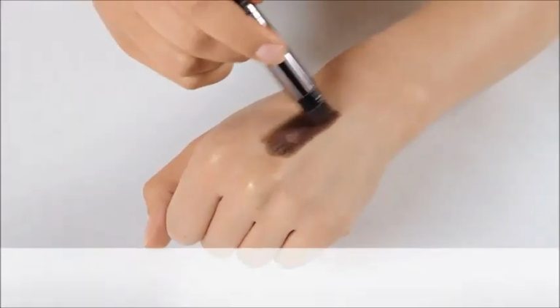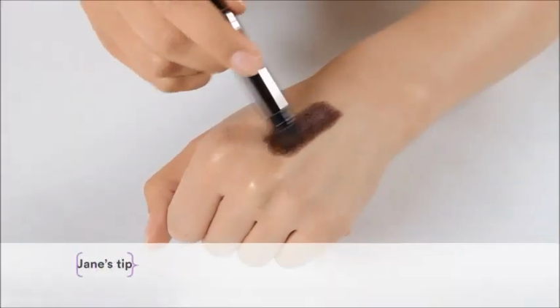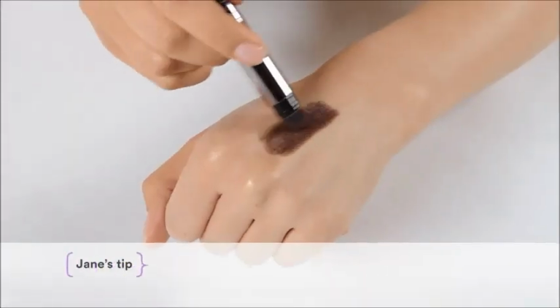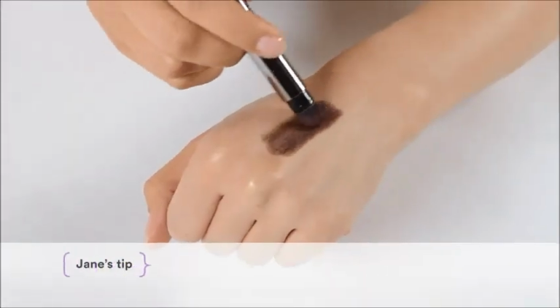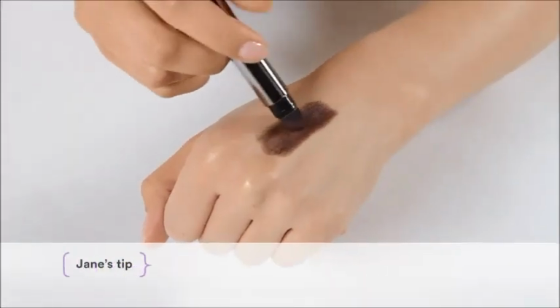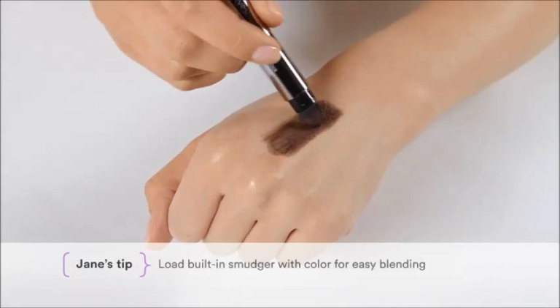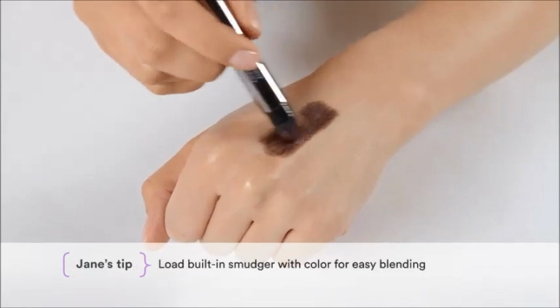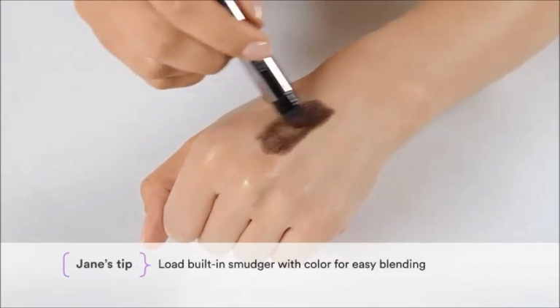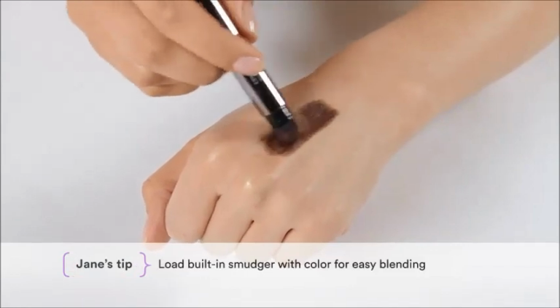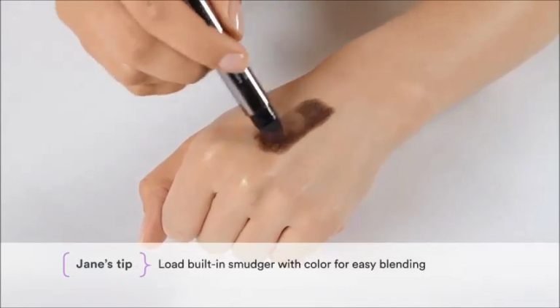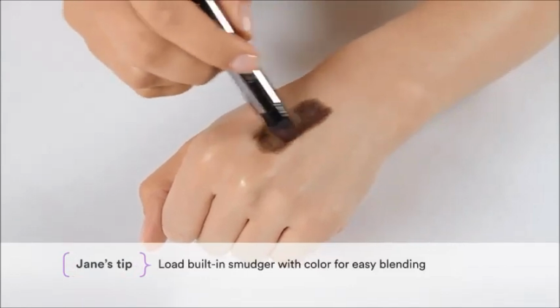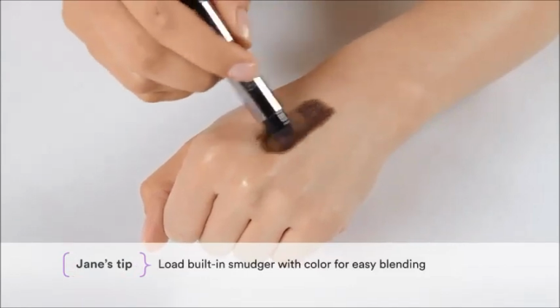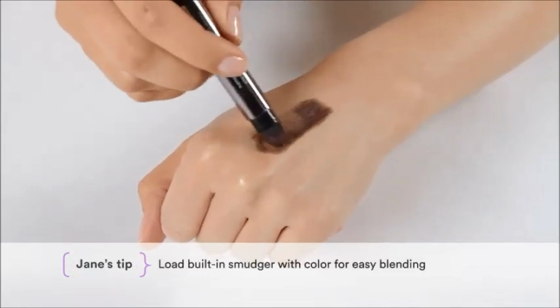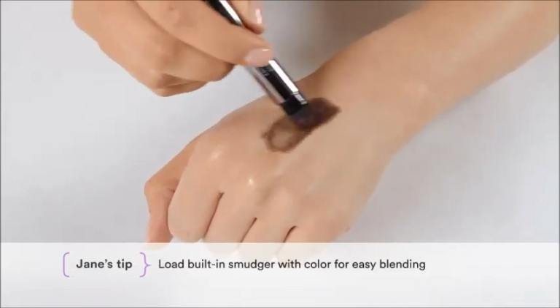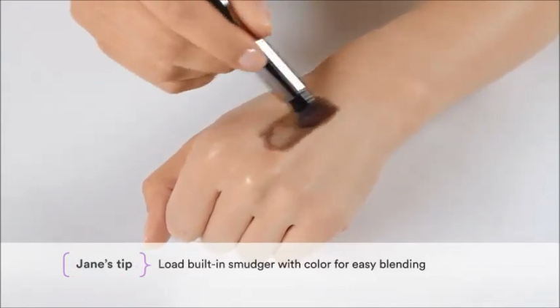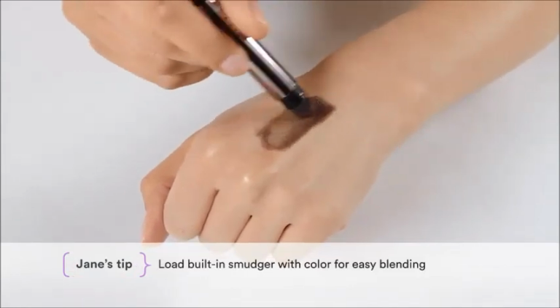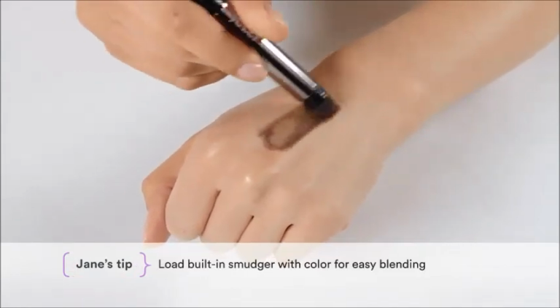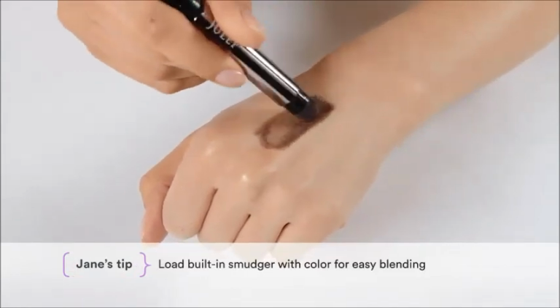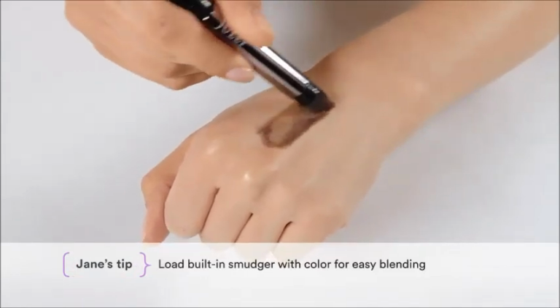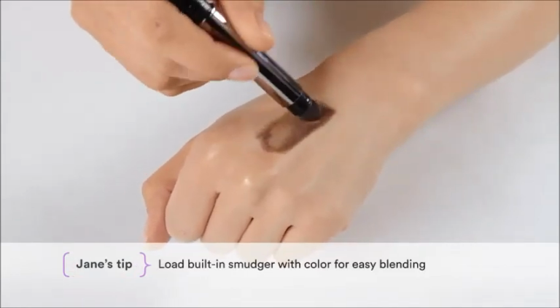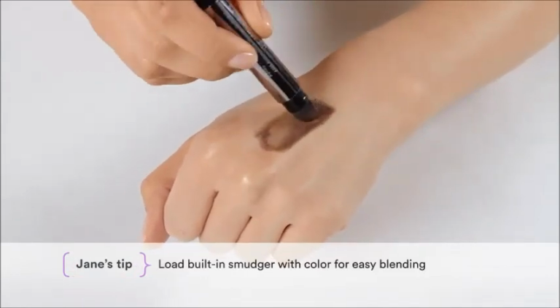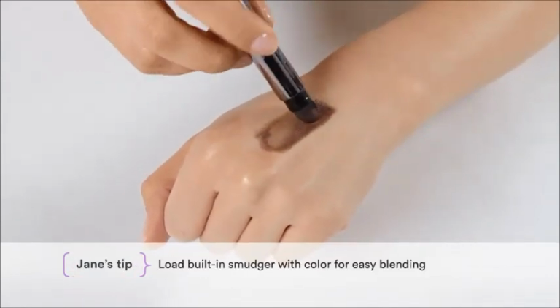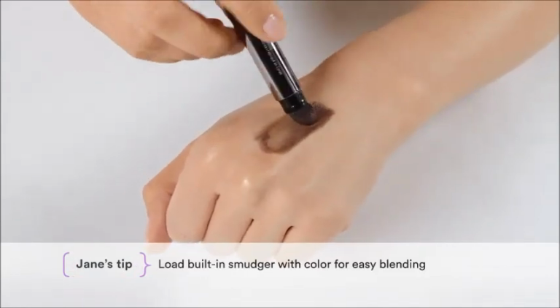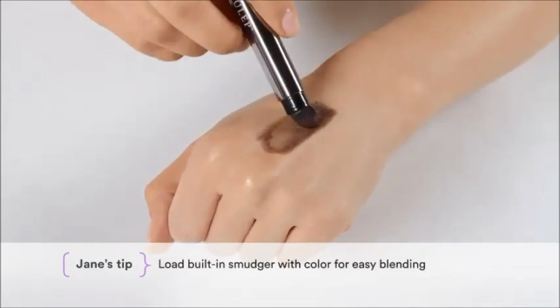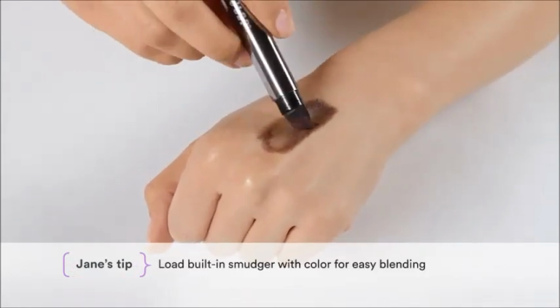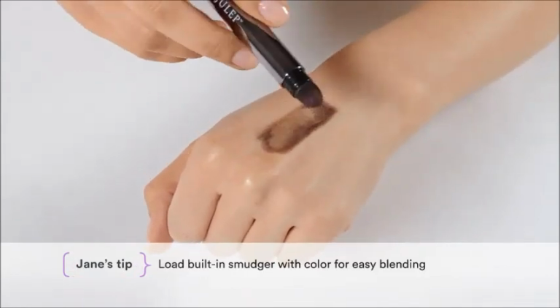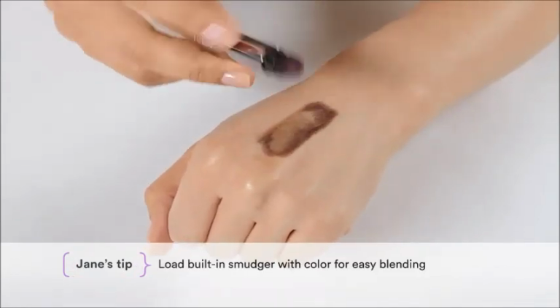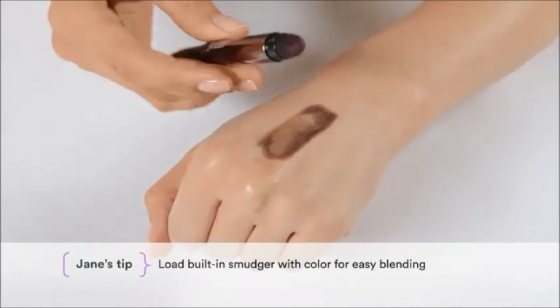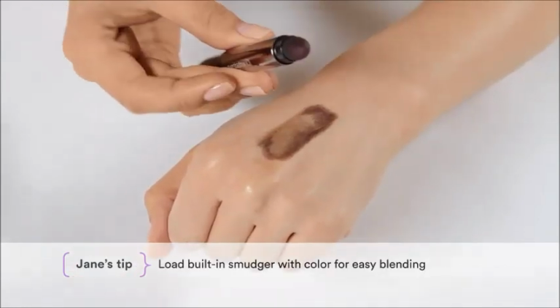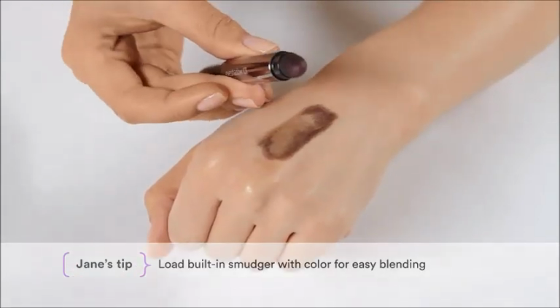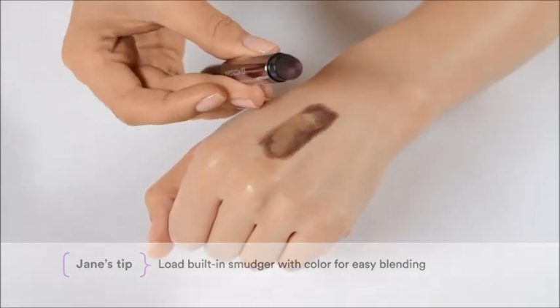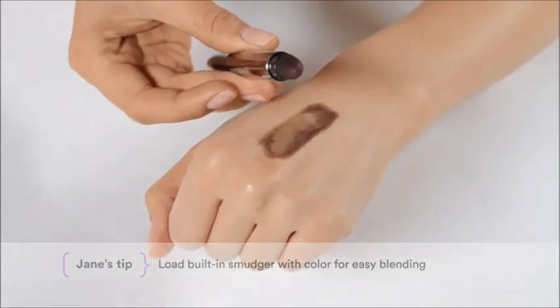Remember, the first time you use the built-in smudger, be sure to load it up with color for easy blending.